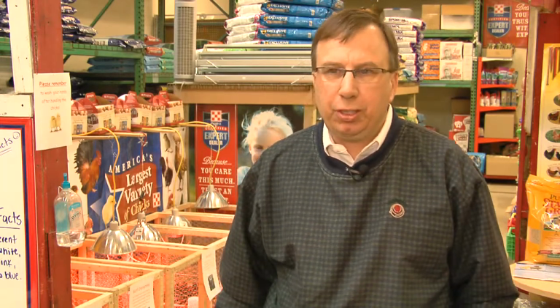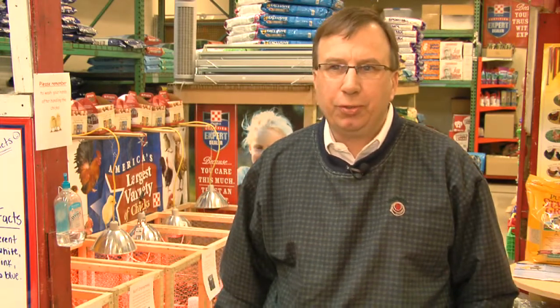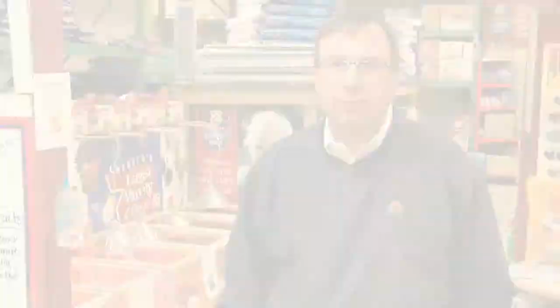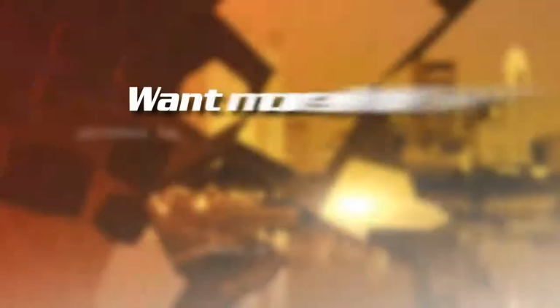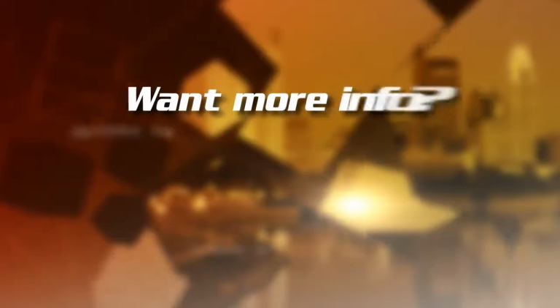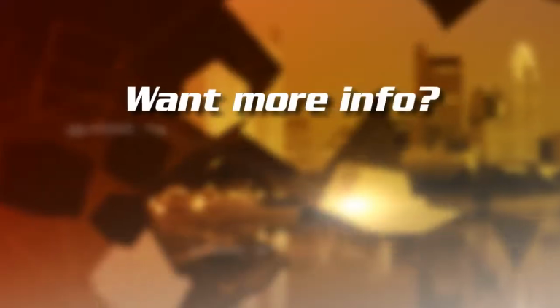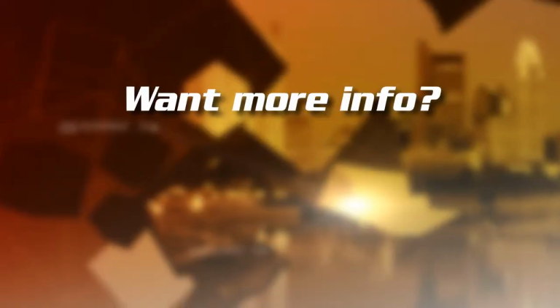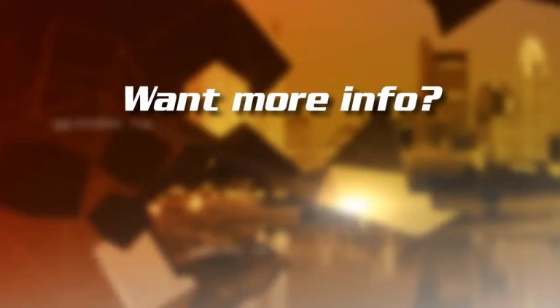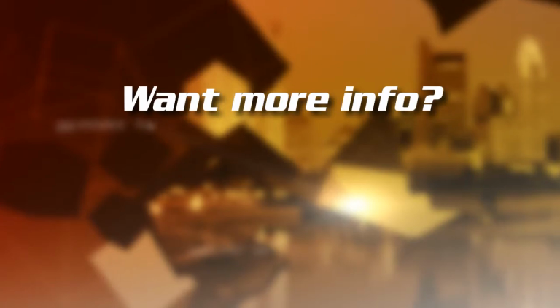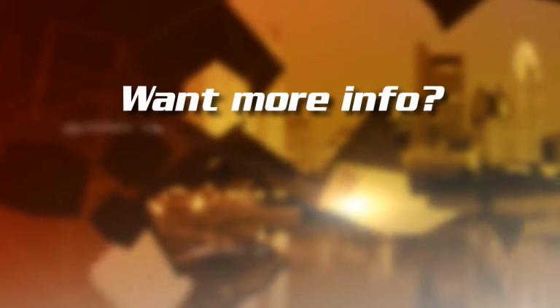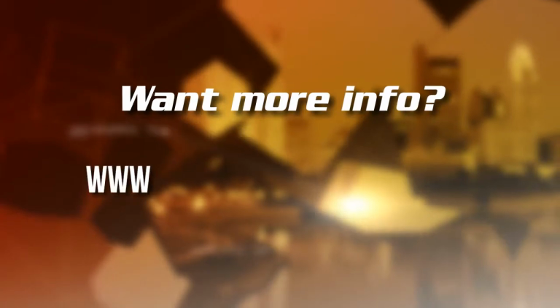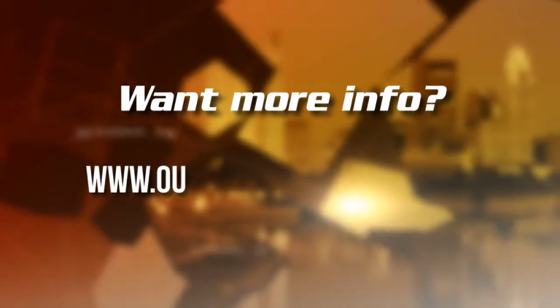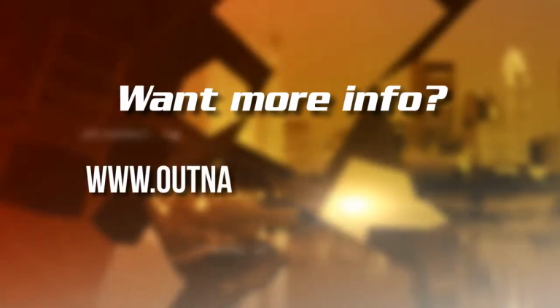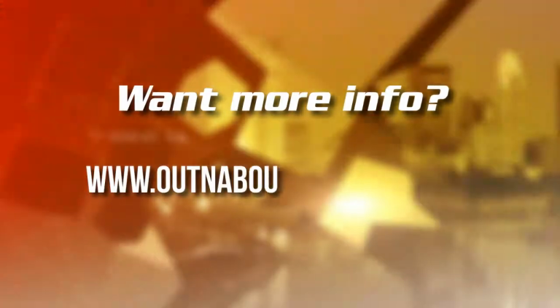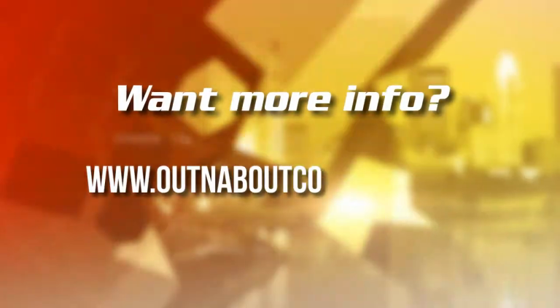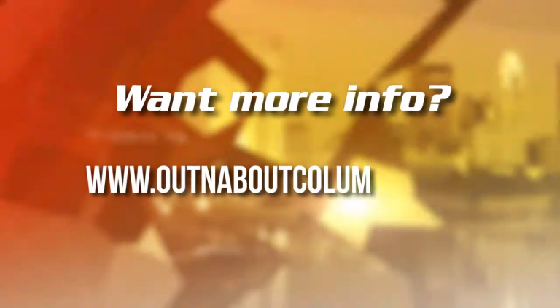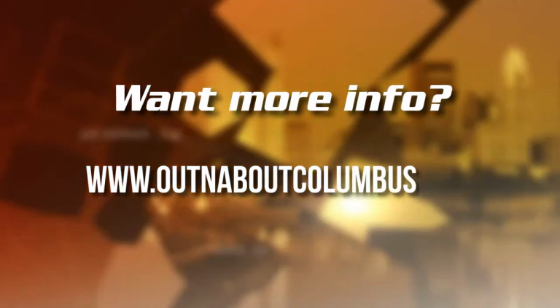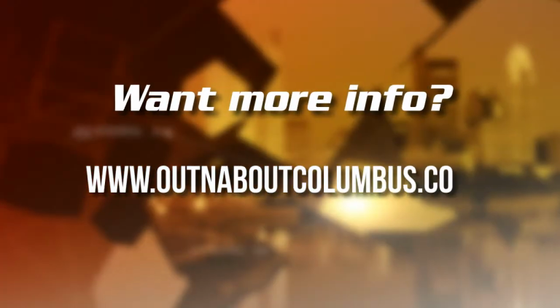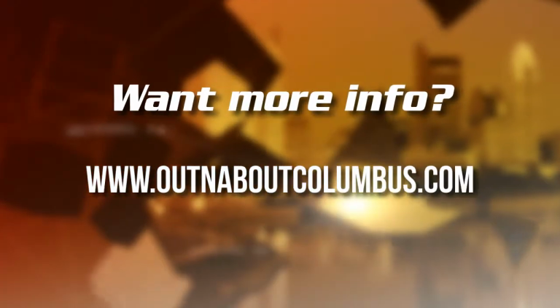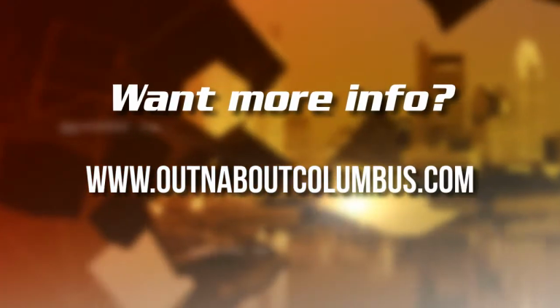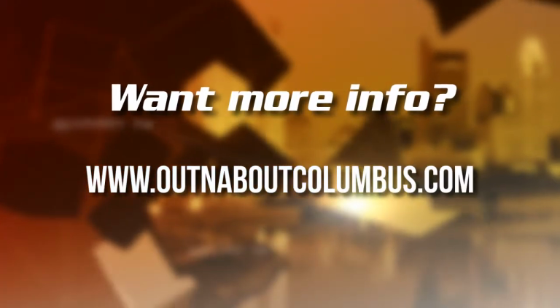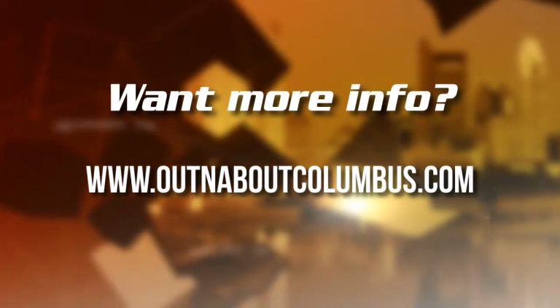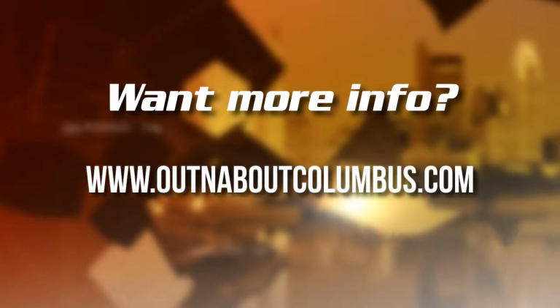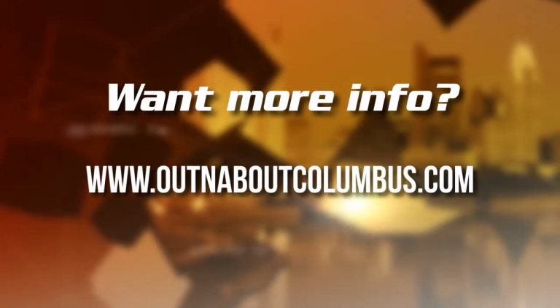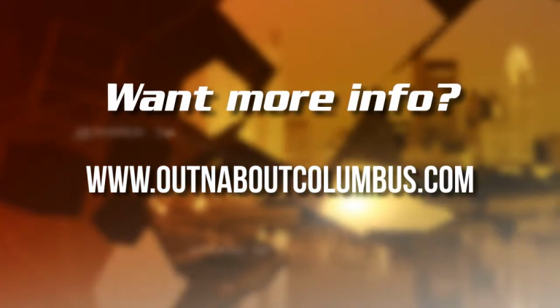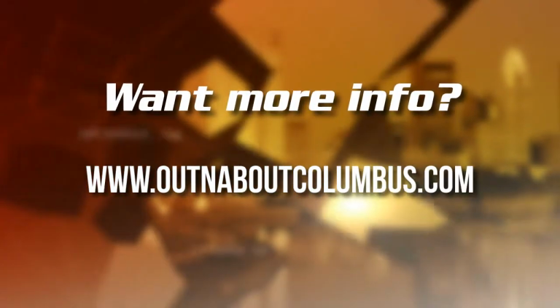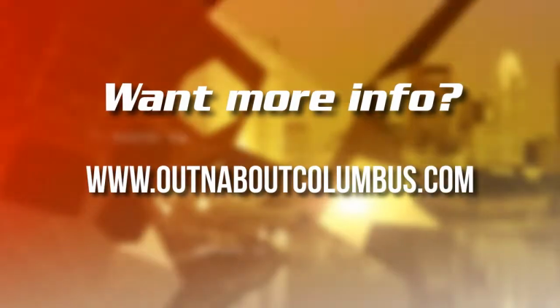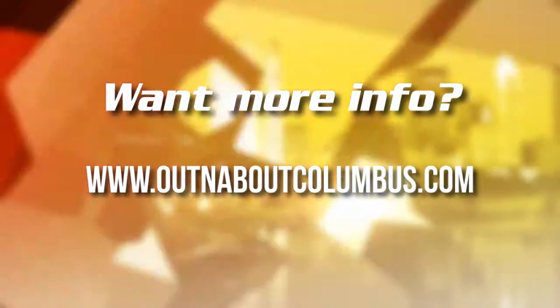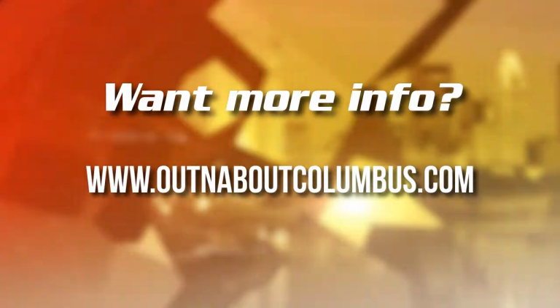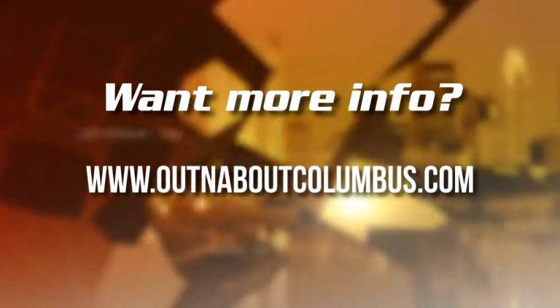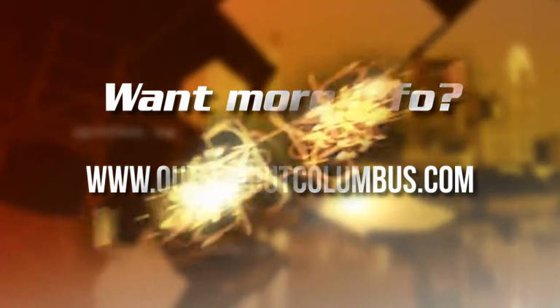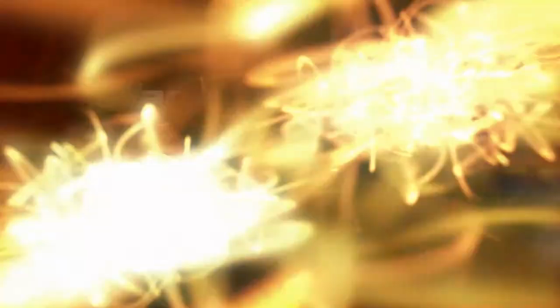Our knowledgeable staff can help you find the right products and tell you how to use them to successfully raise chickens. OutAndAboutColumbus.com is your inside source for all of Columbus entertainment, events, and information.